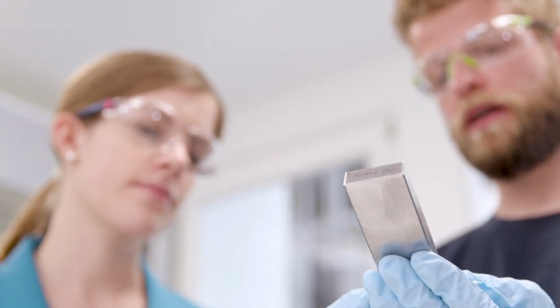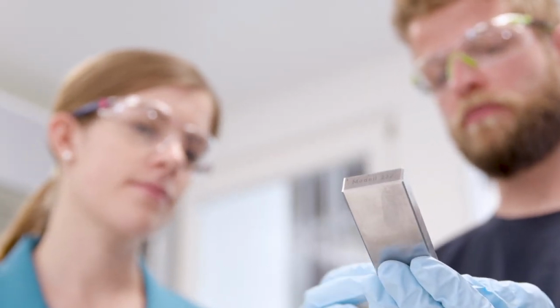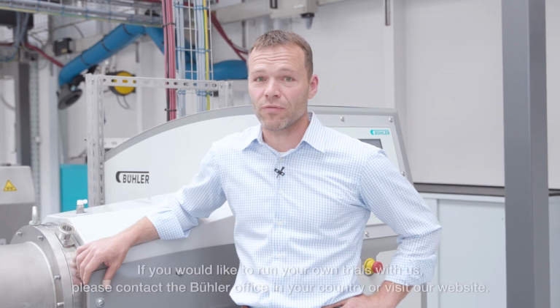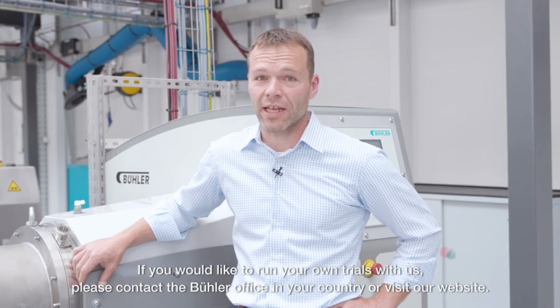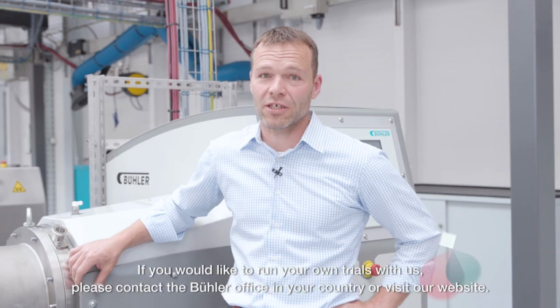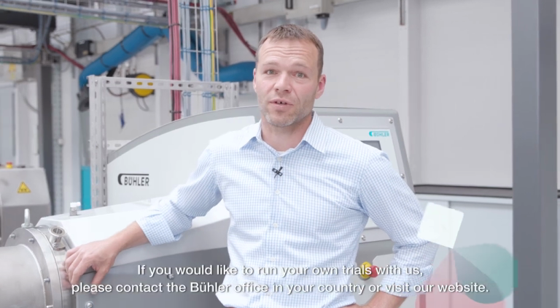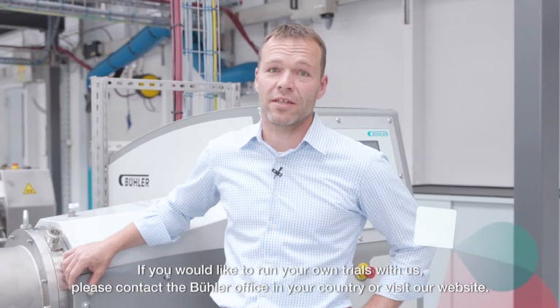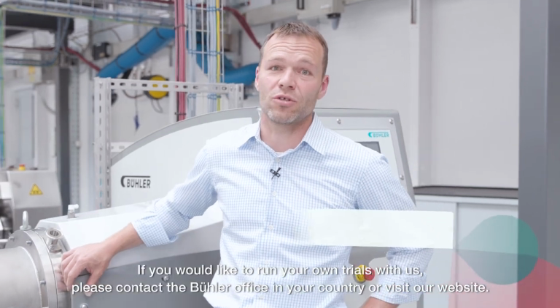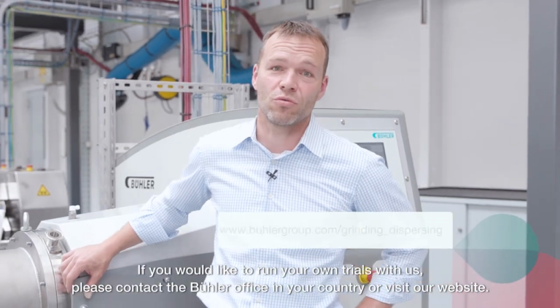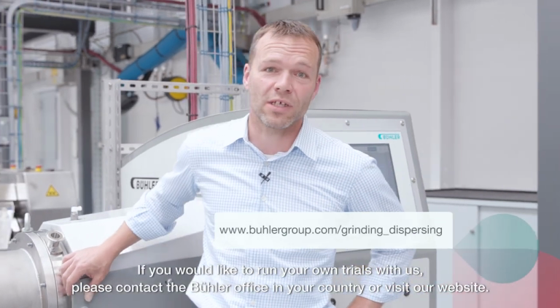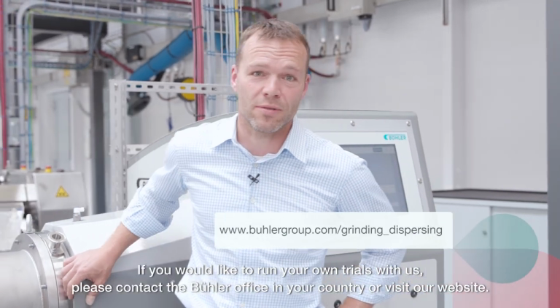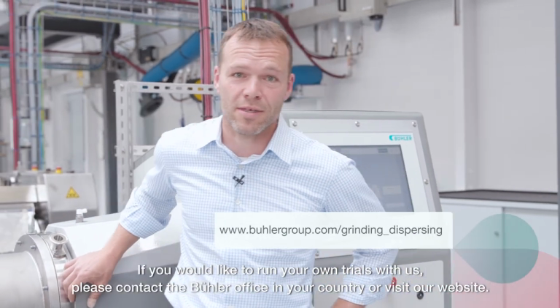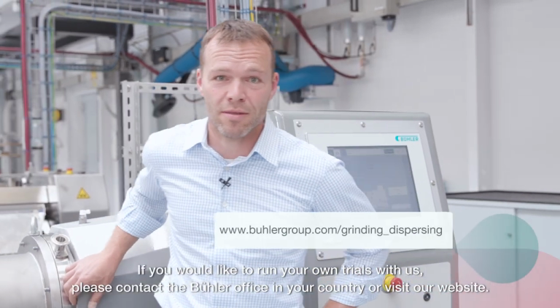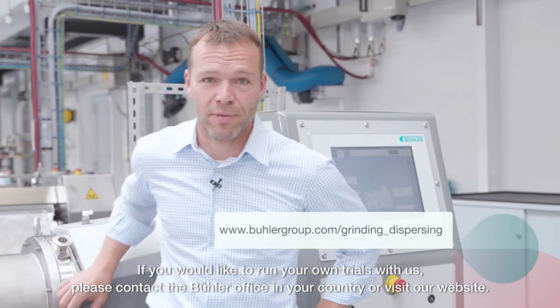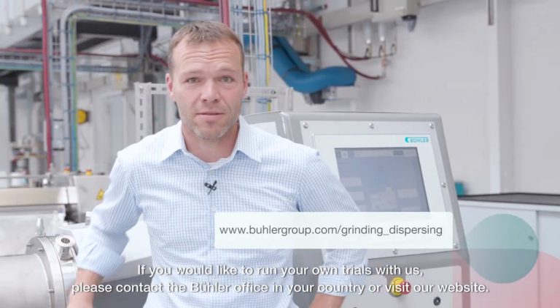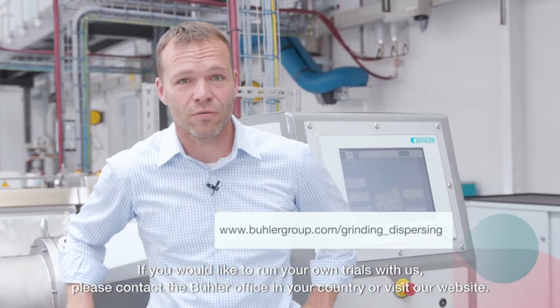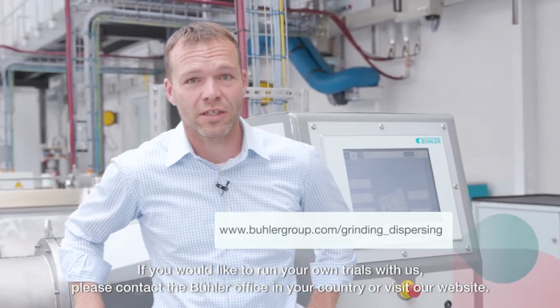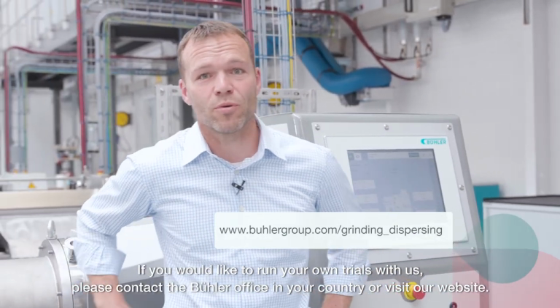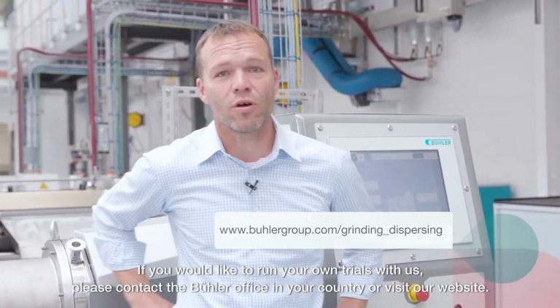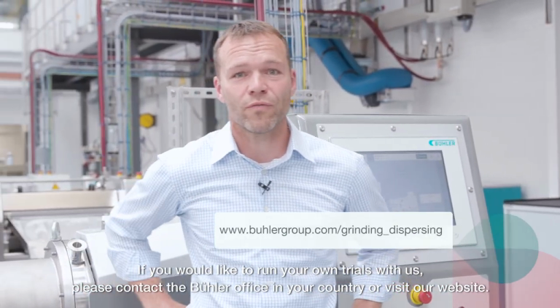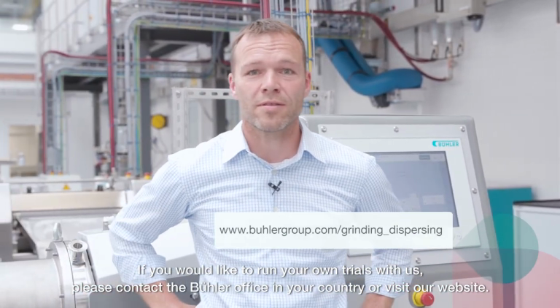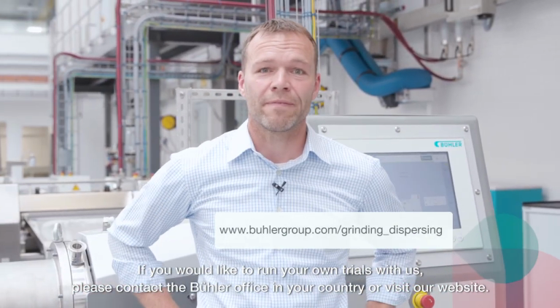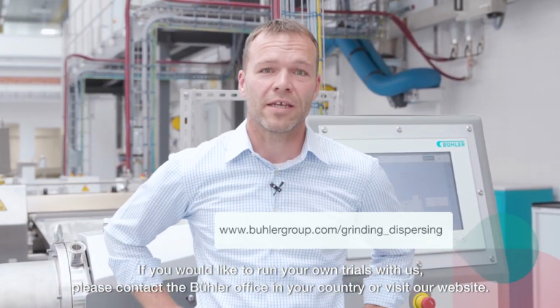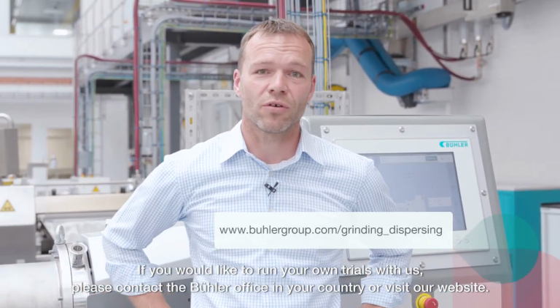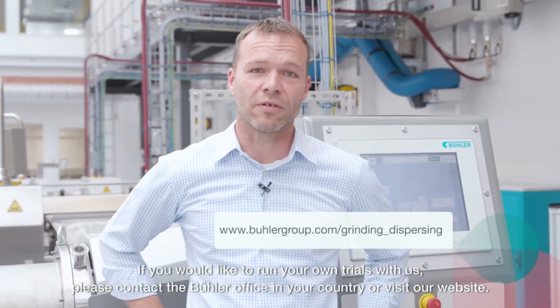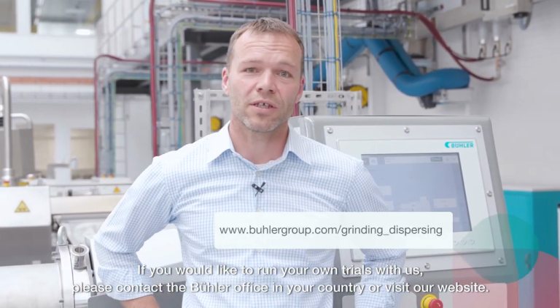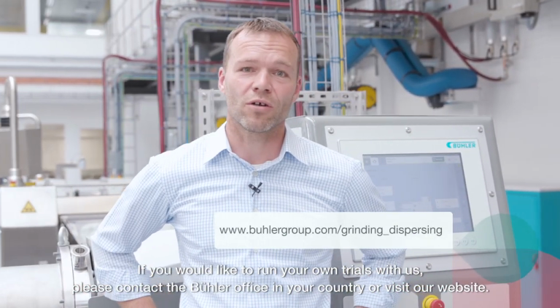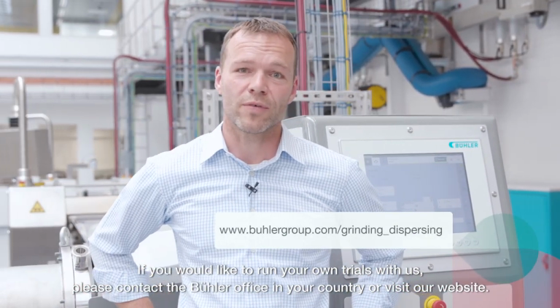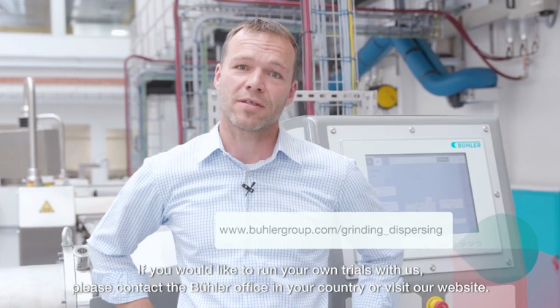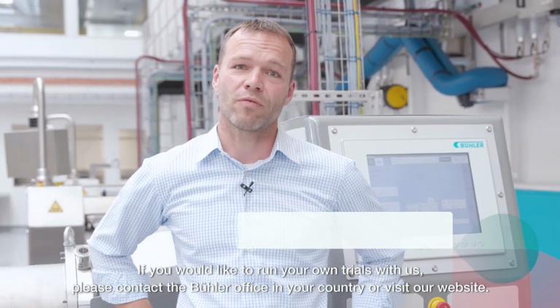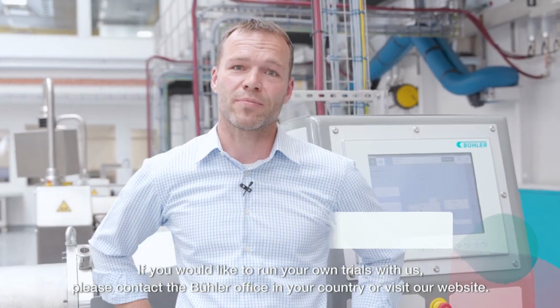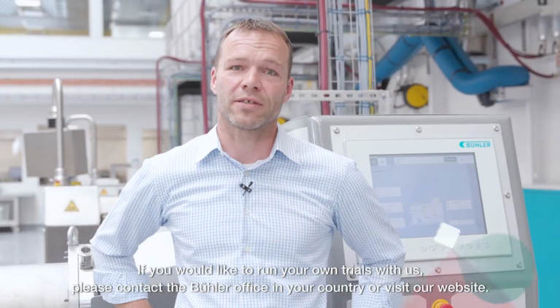If you would like to run your own trials with us, please contact the Bühler office in your country or visit our website.